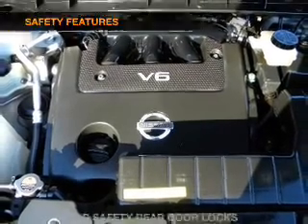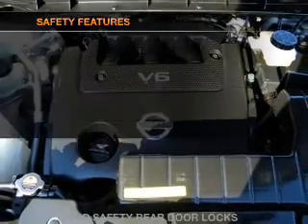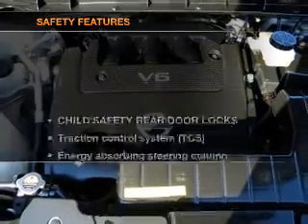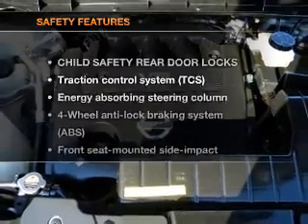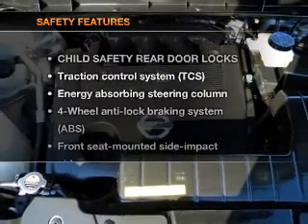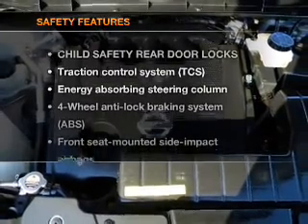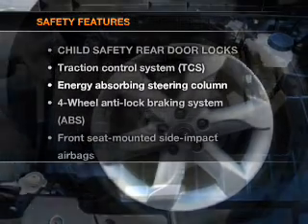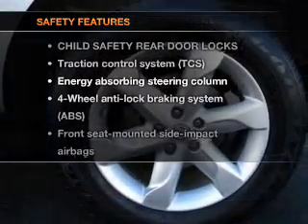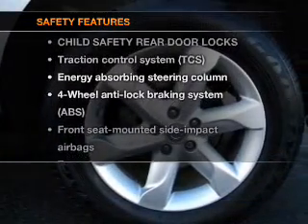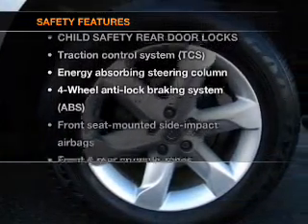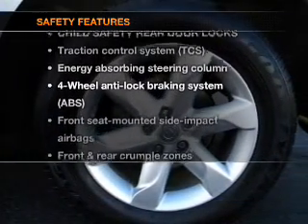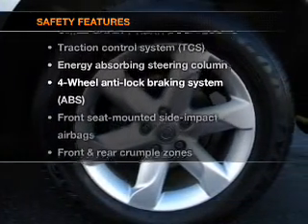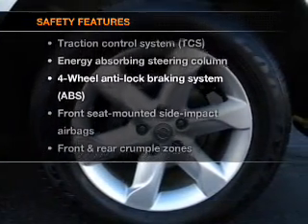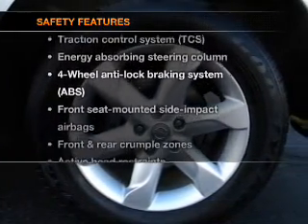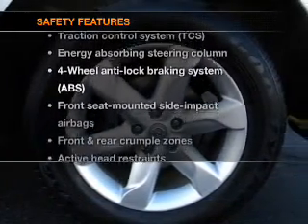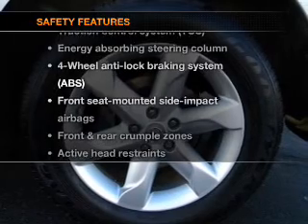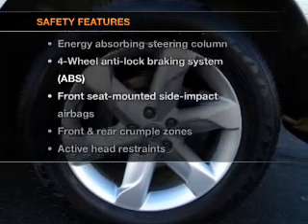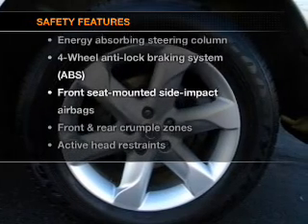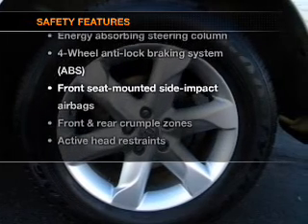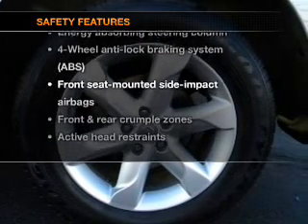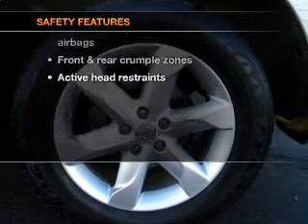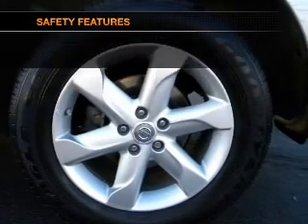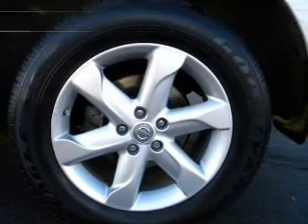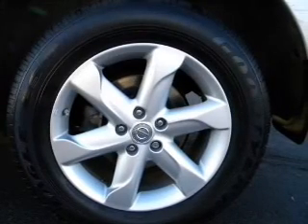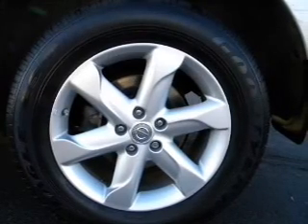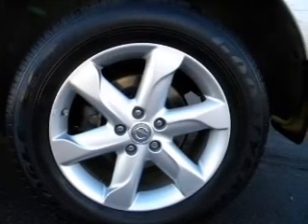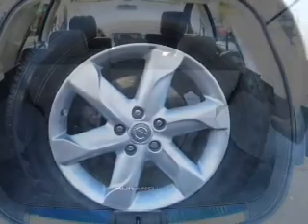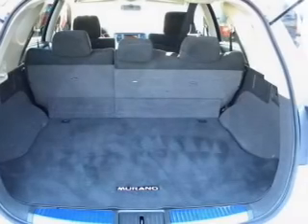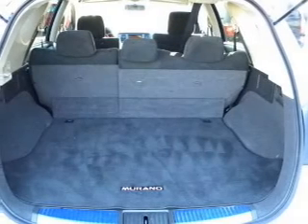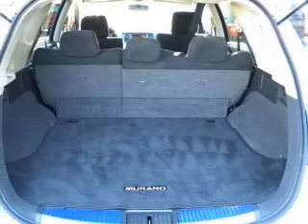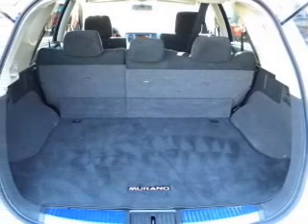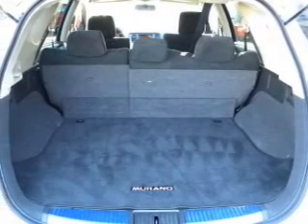If safety is a high priority, rest assured knowing that these top safety components are included. Call today to schedule a test drive.